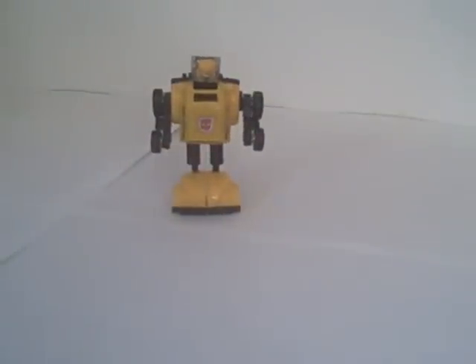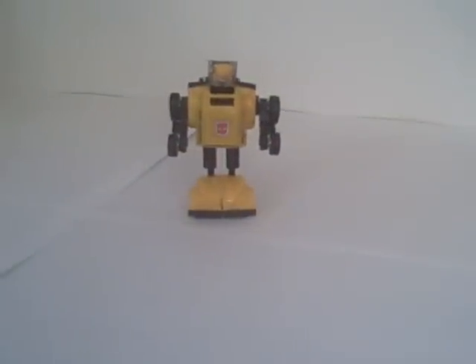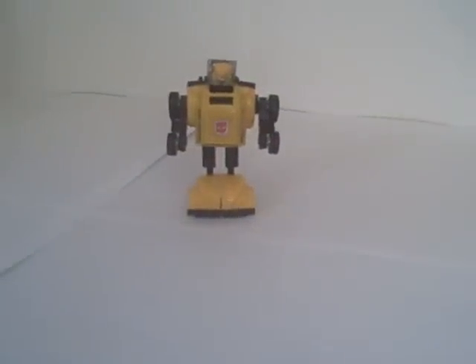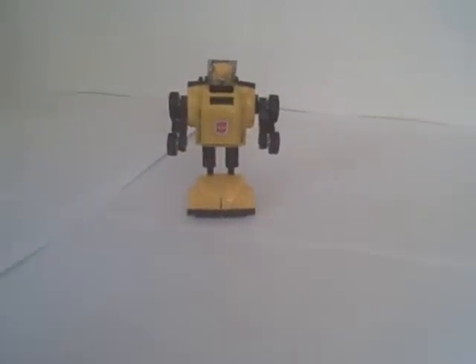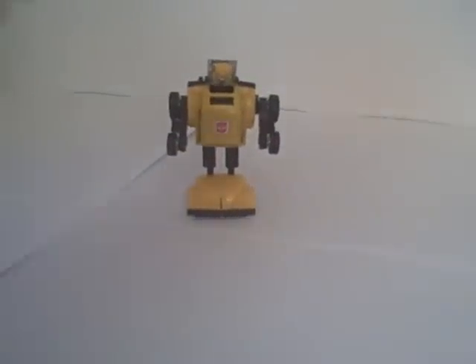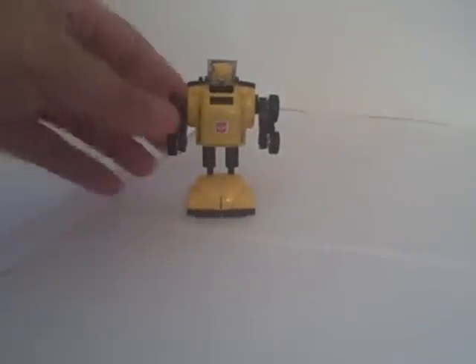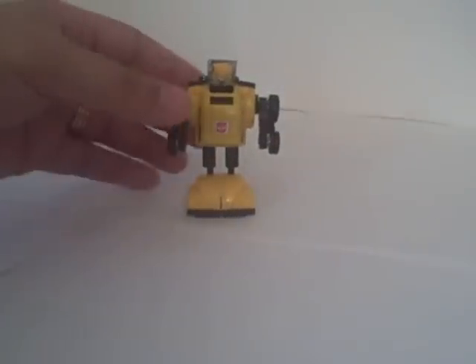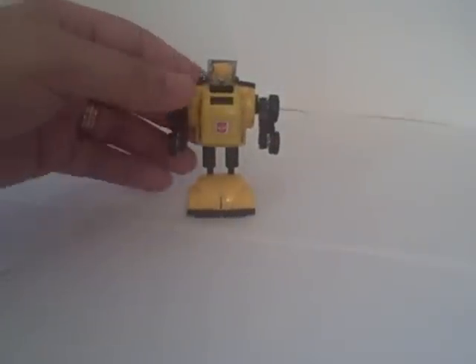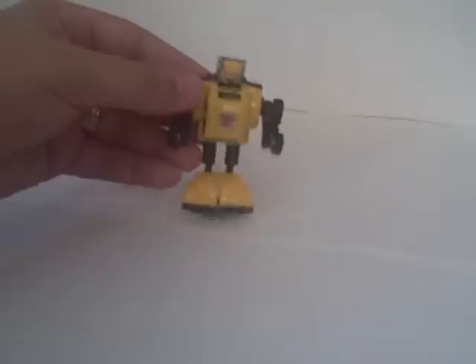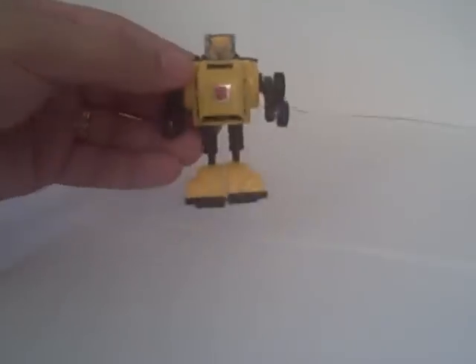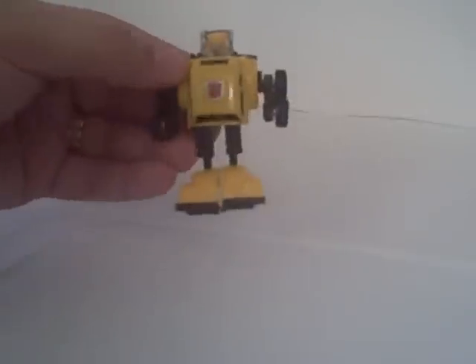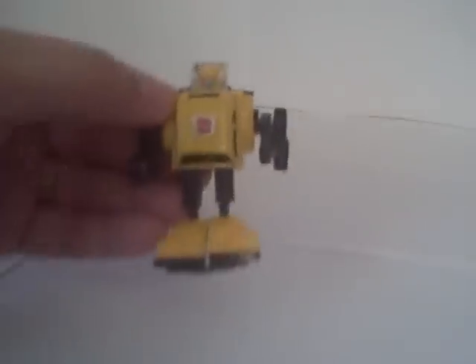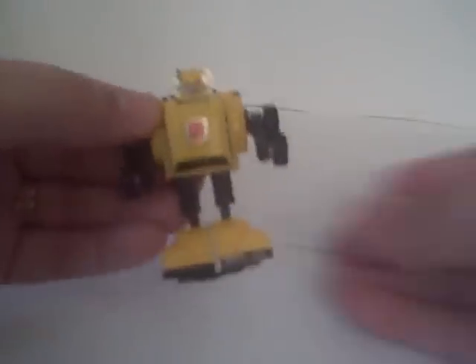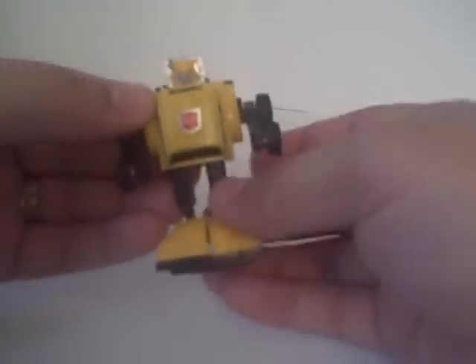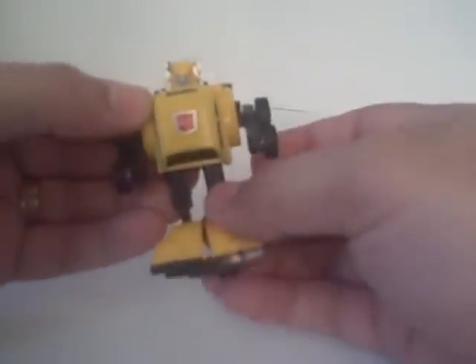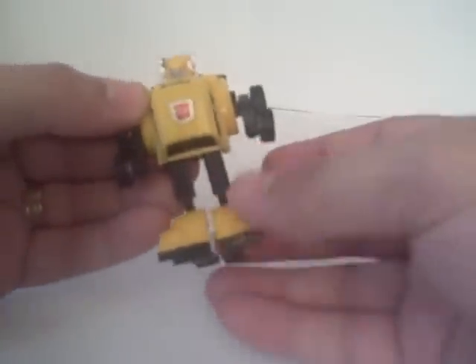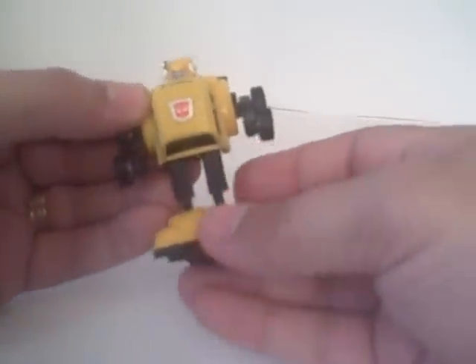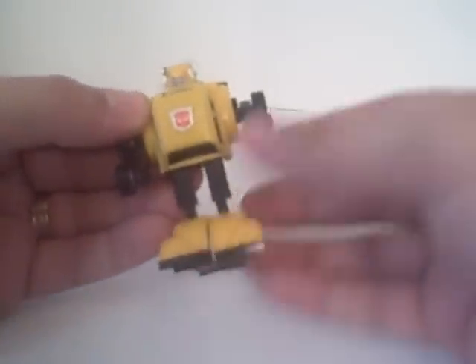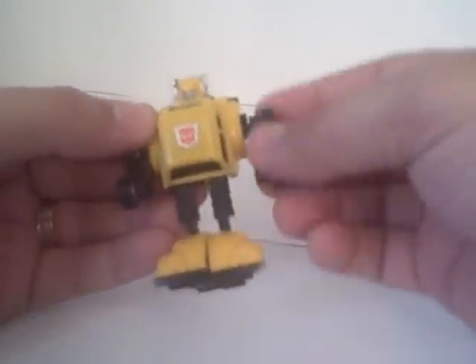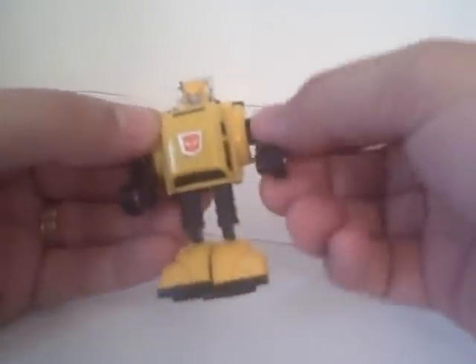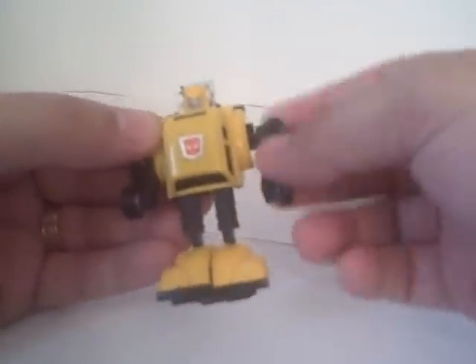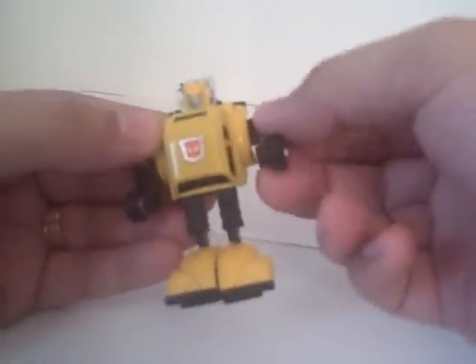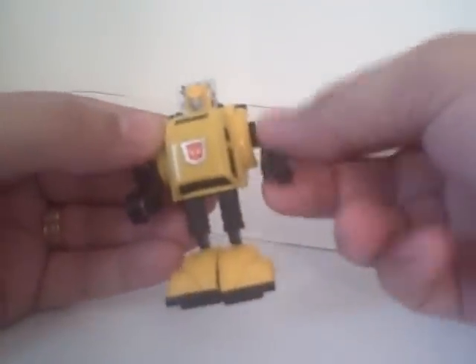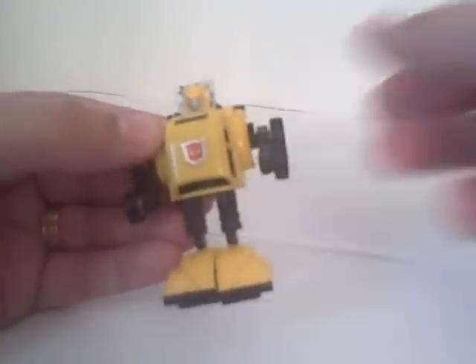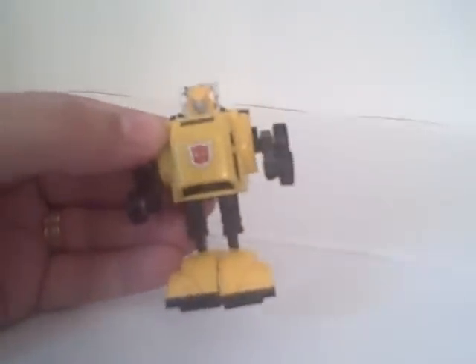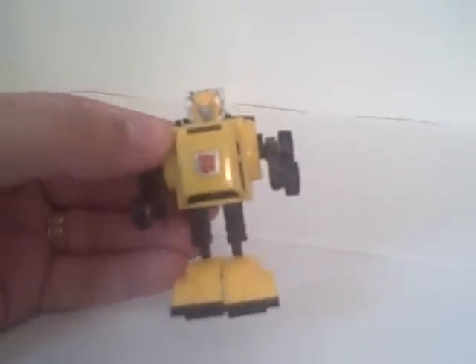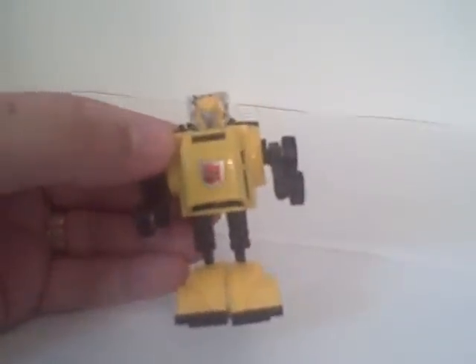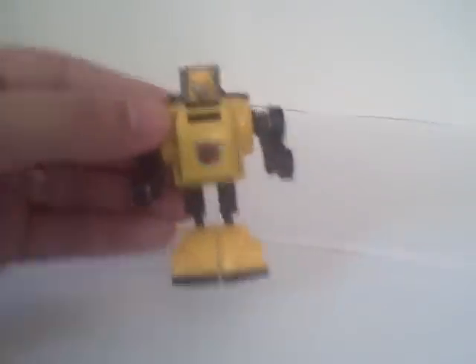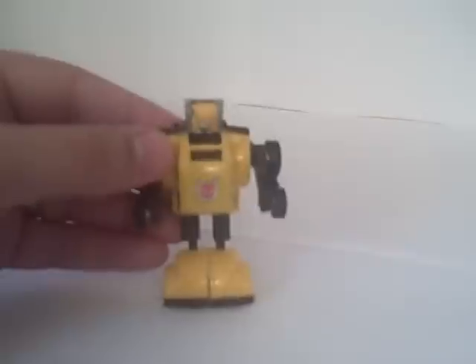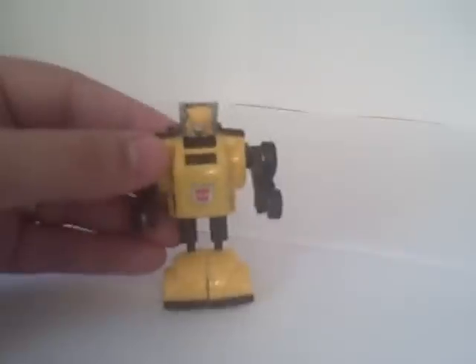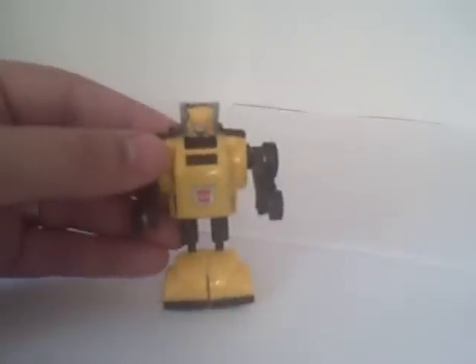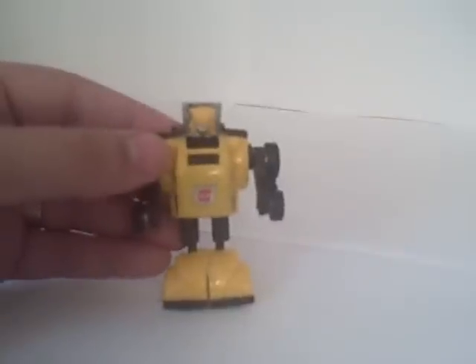There is Bumblebee. Not a whole lot of poseability. His arms move — that's about all you're going to get, realistically.